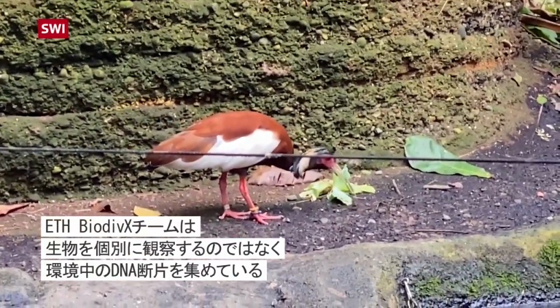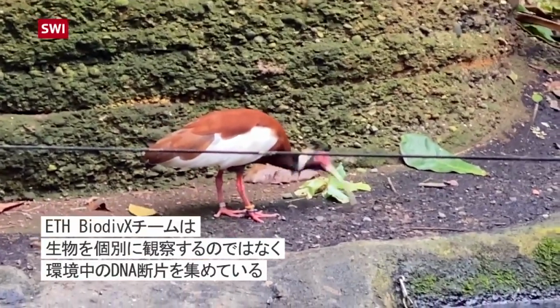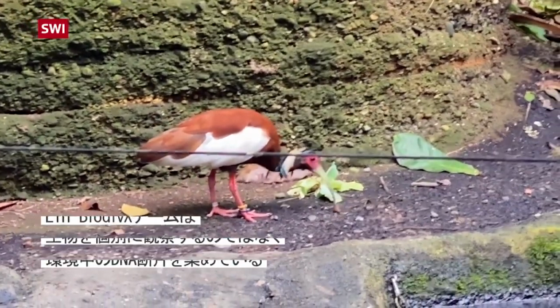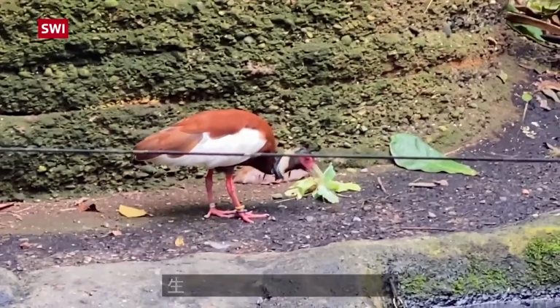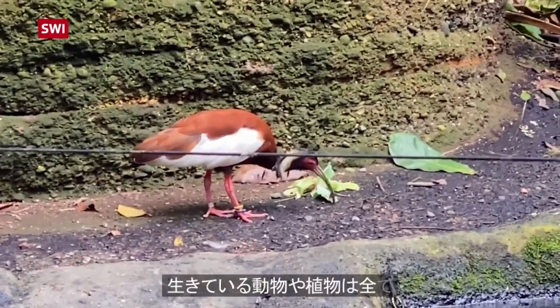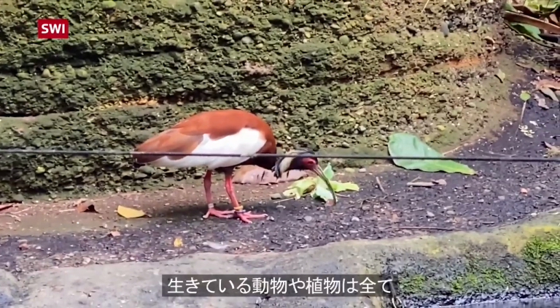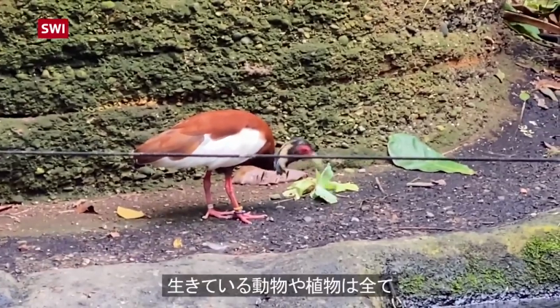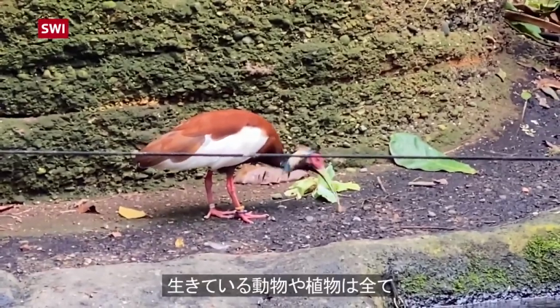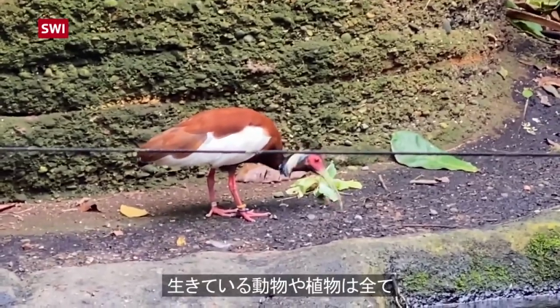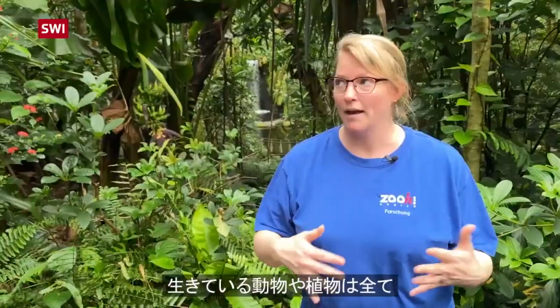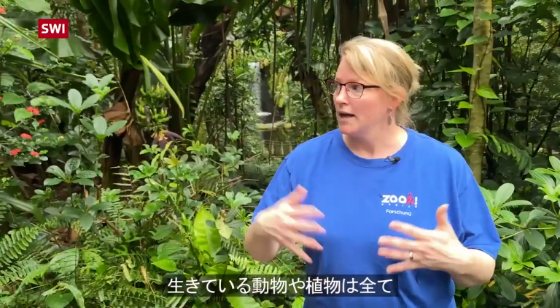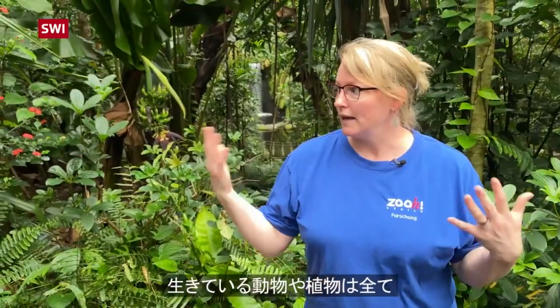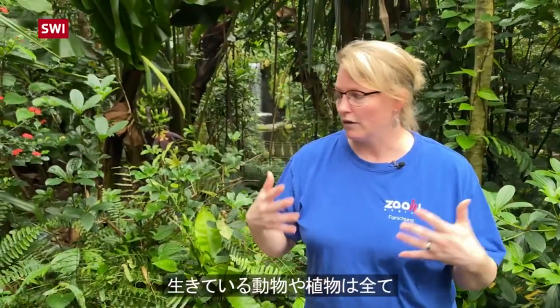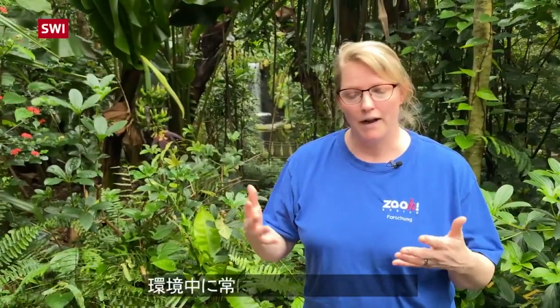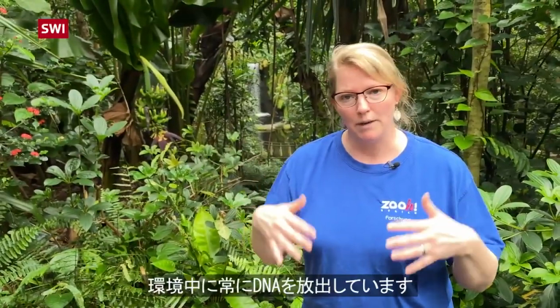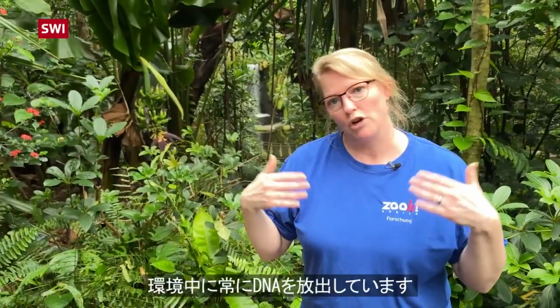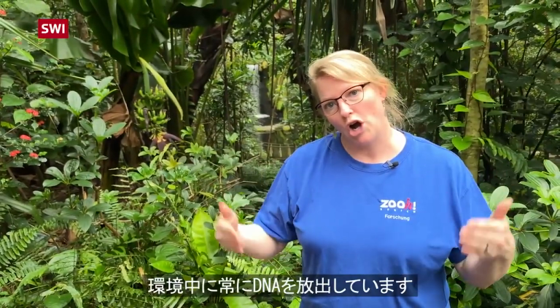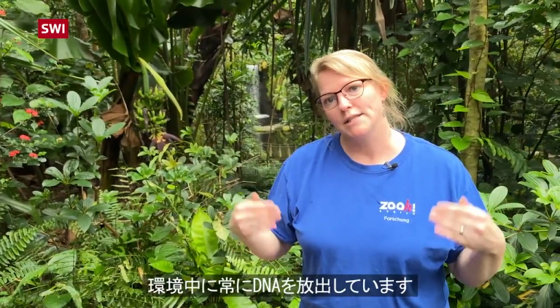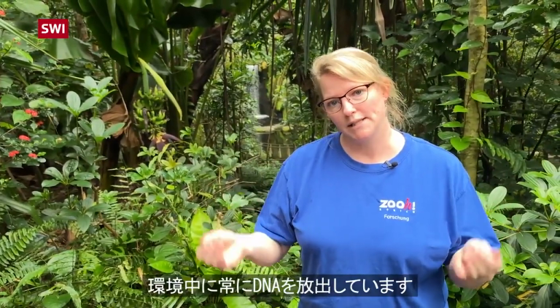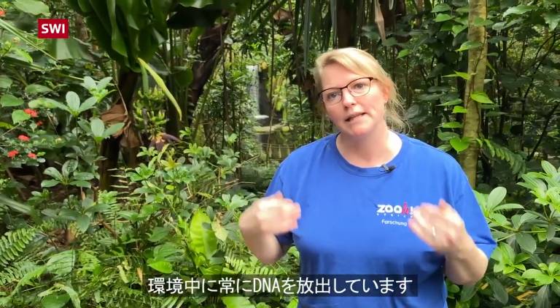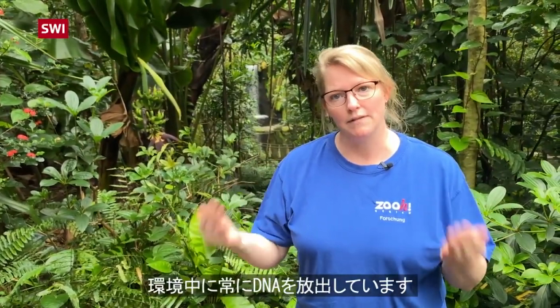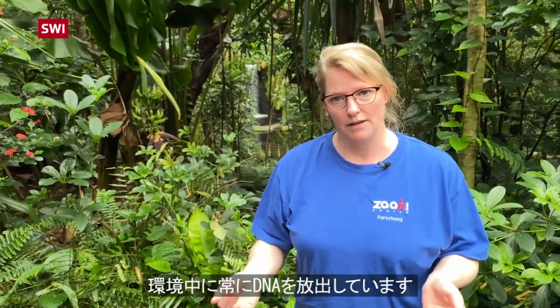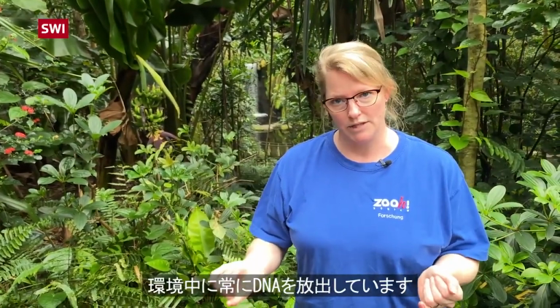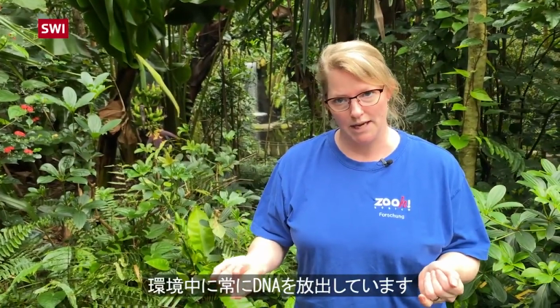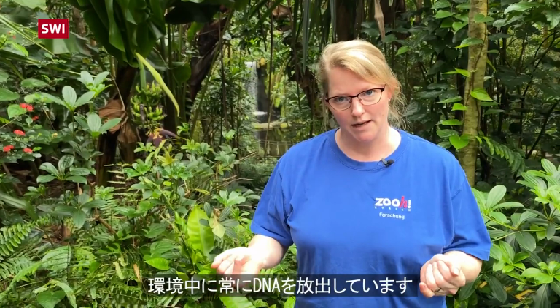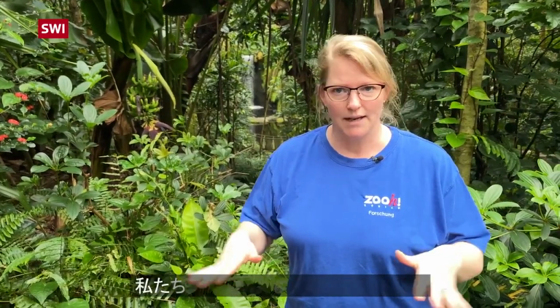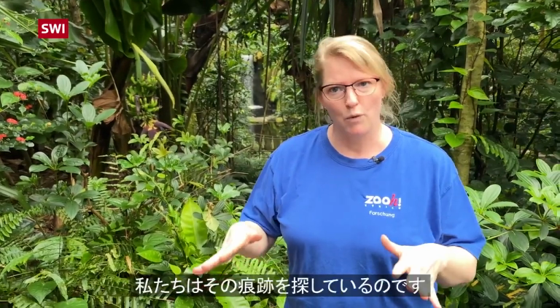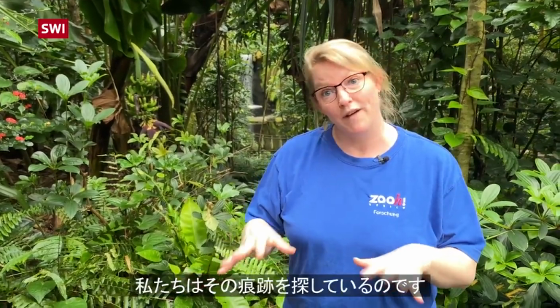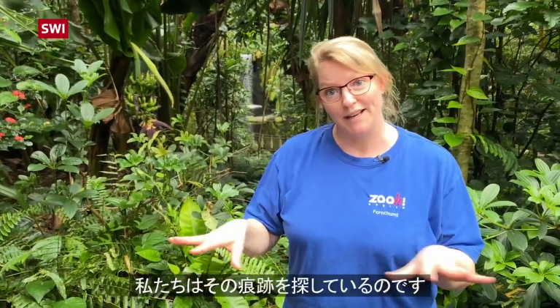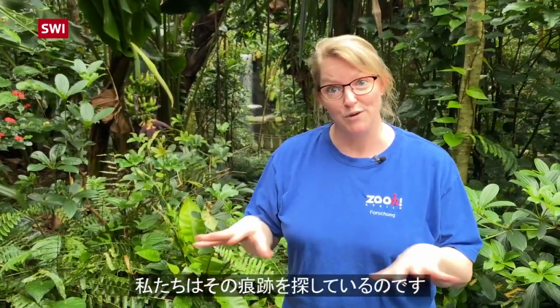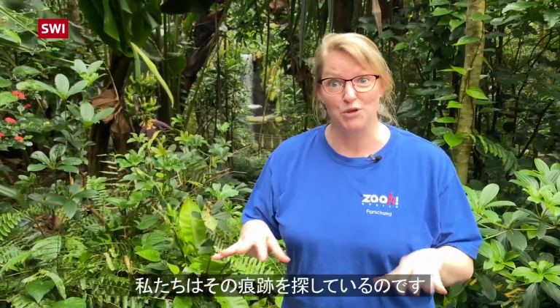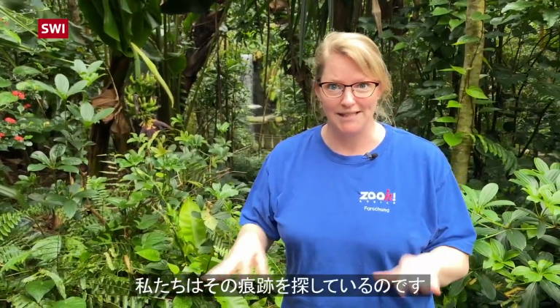Every living animal or plant in their environment is constantly leaving their DNA, and we're finding those traces.